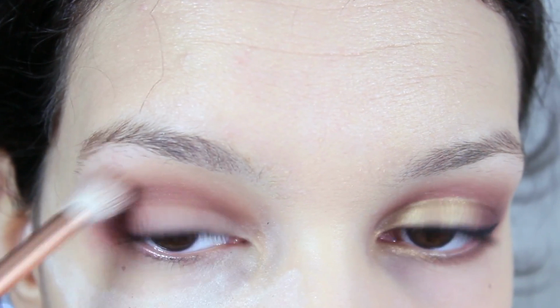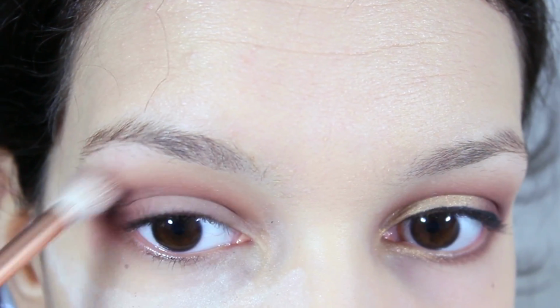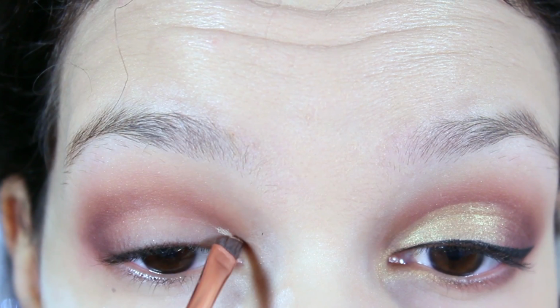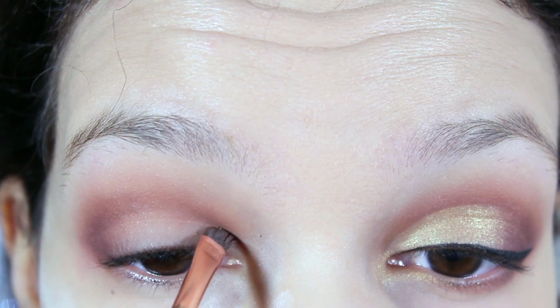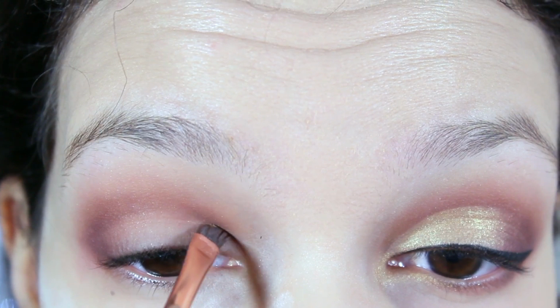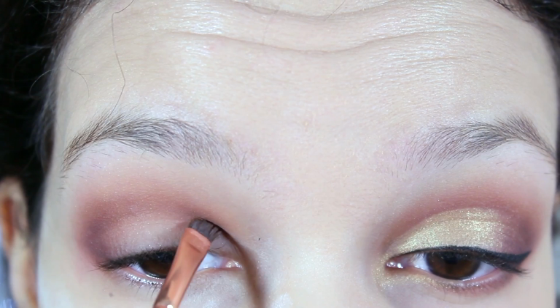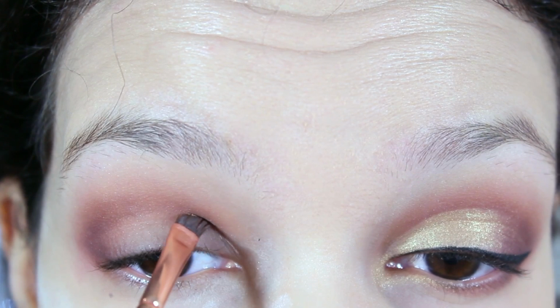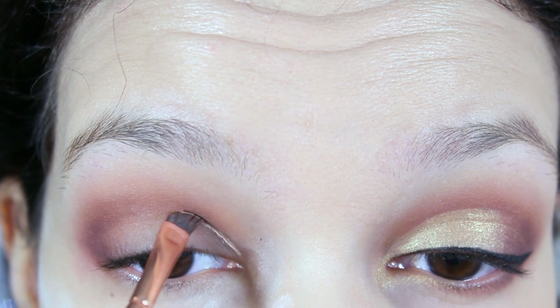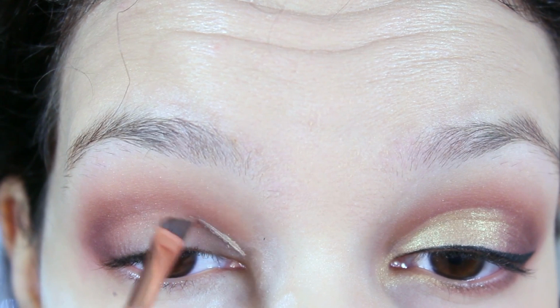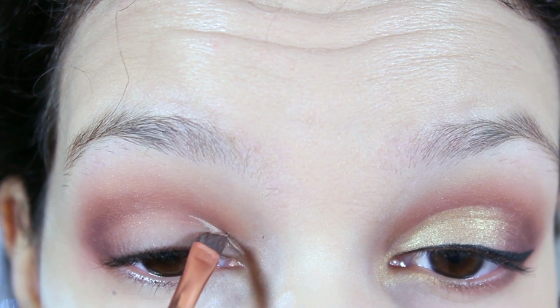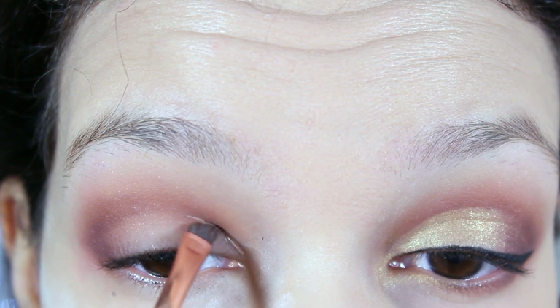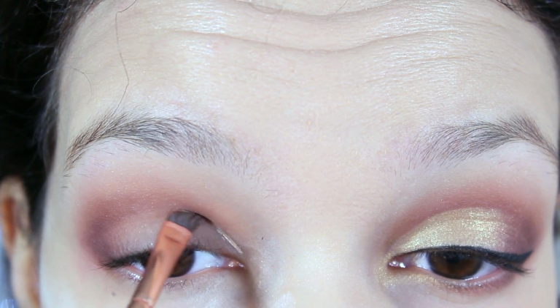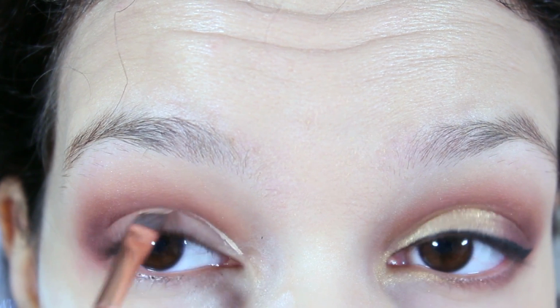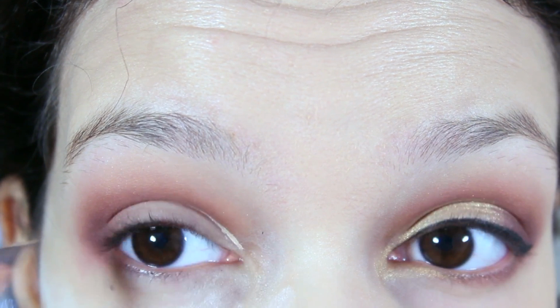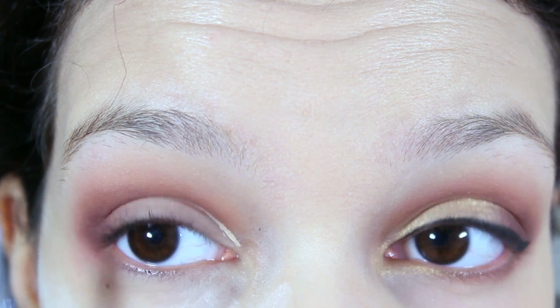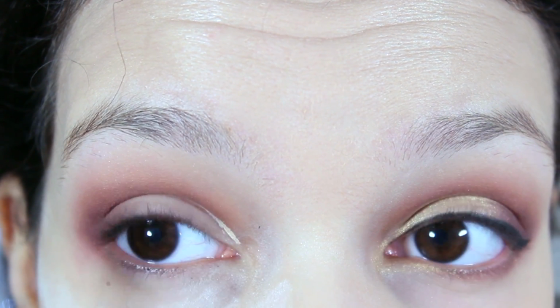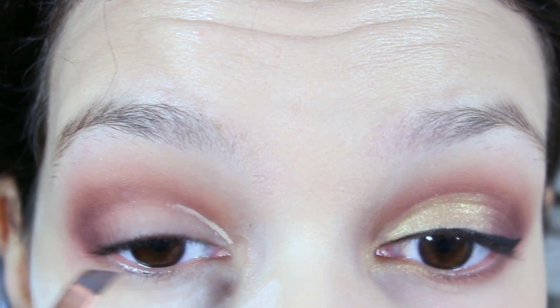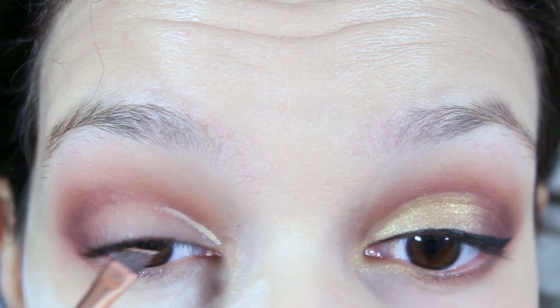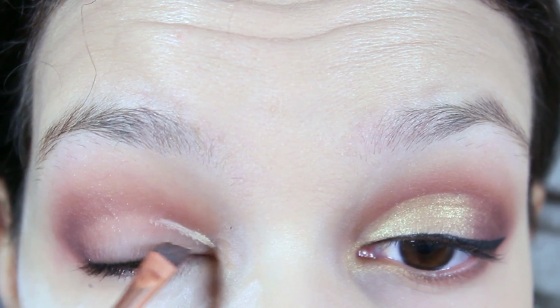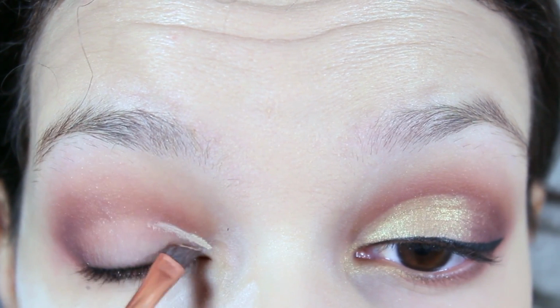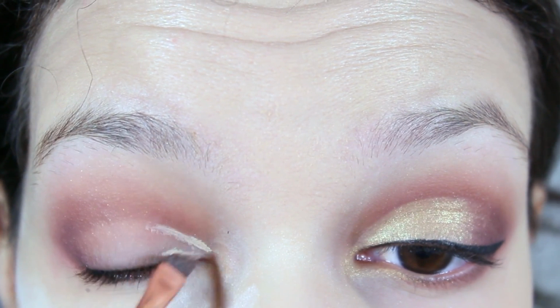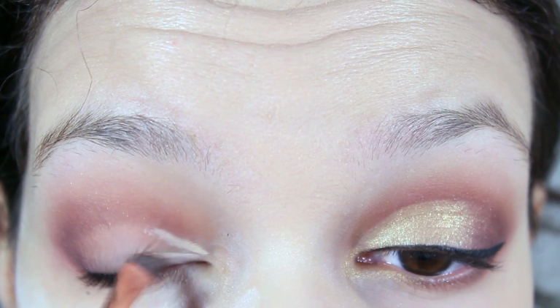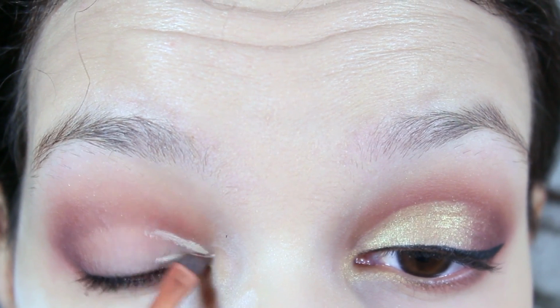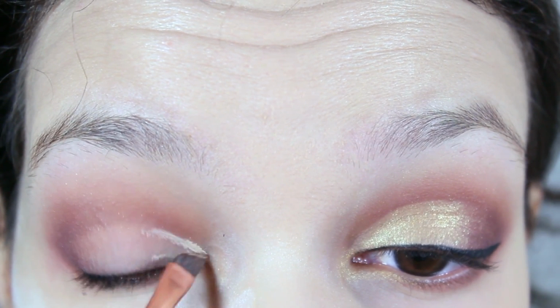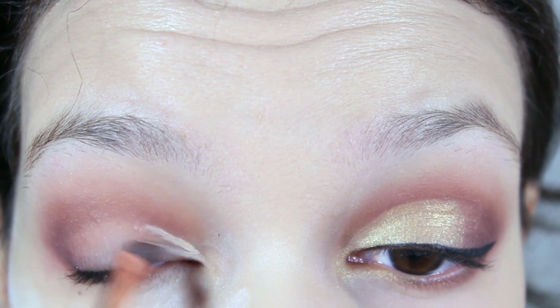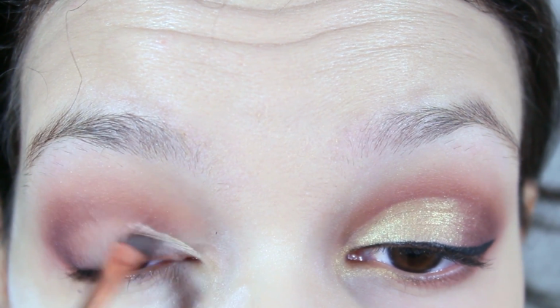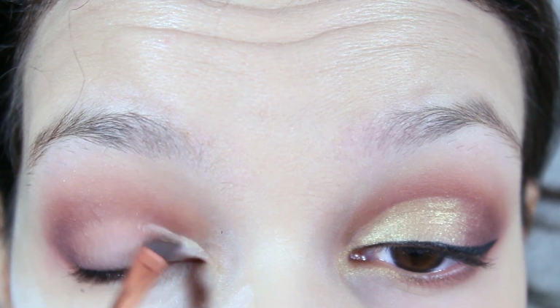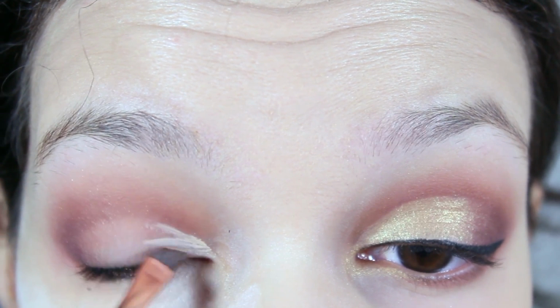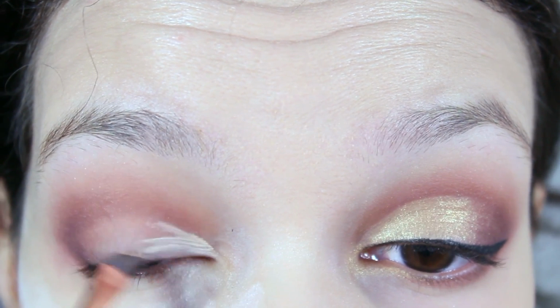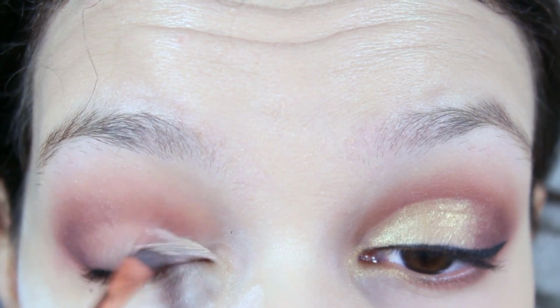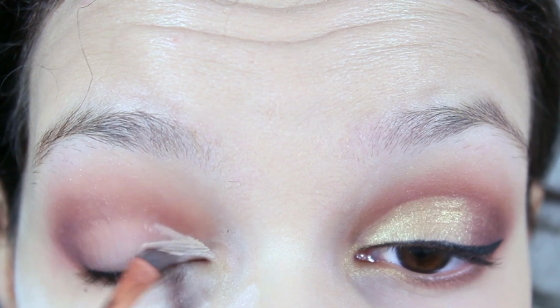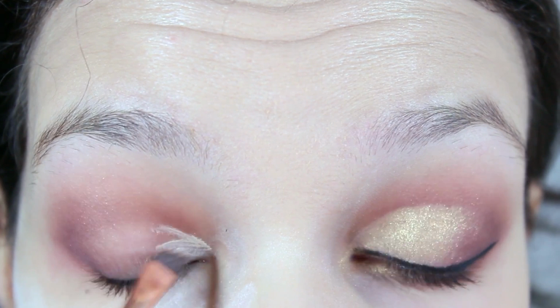Now is my favorite step. Grab an angled brush and your favorite concealer and start doing the cut crease.